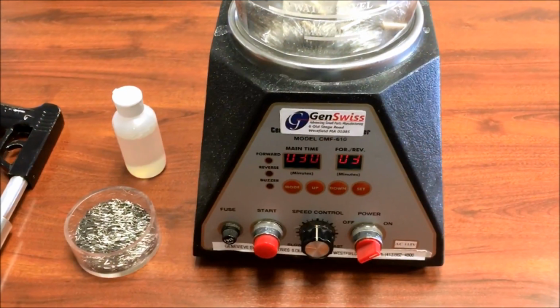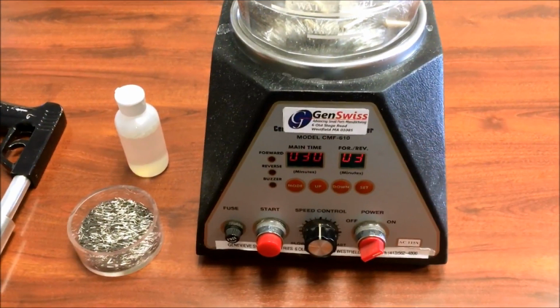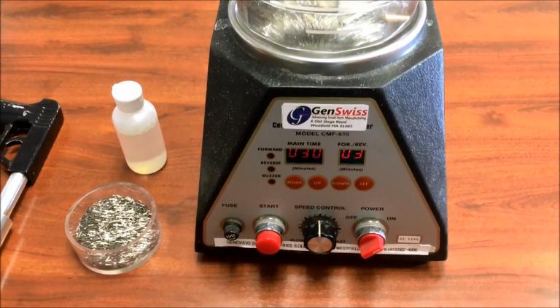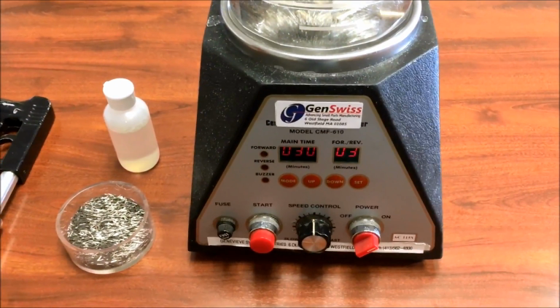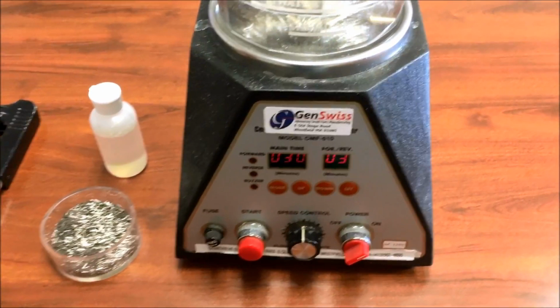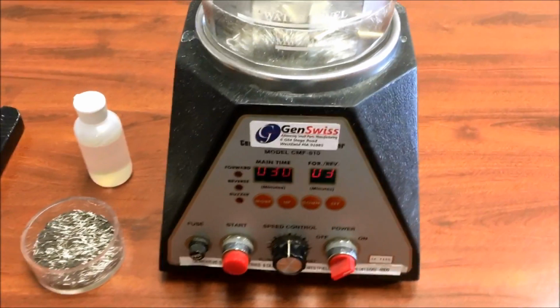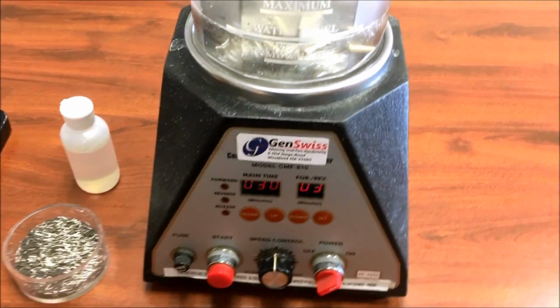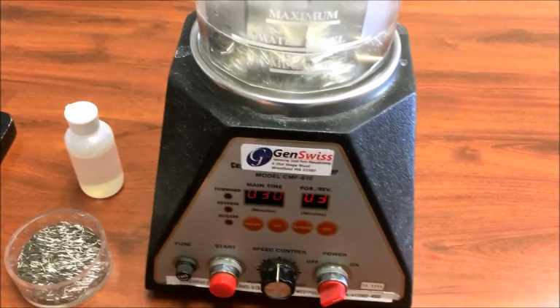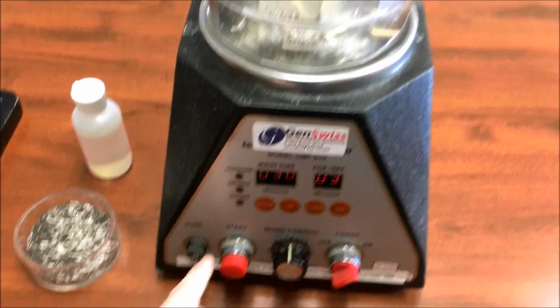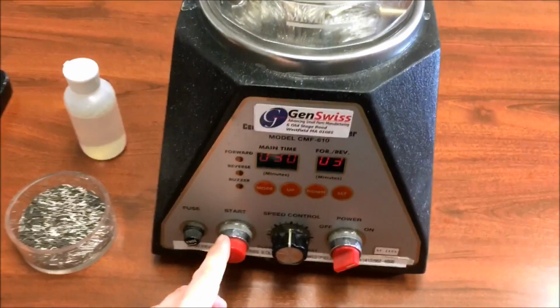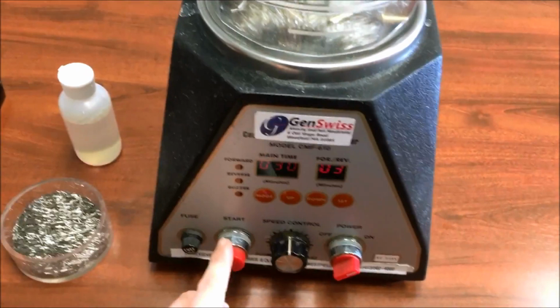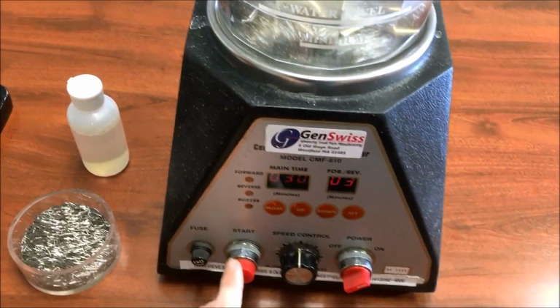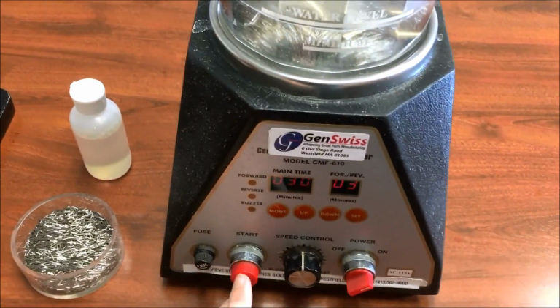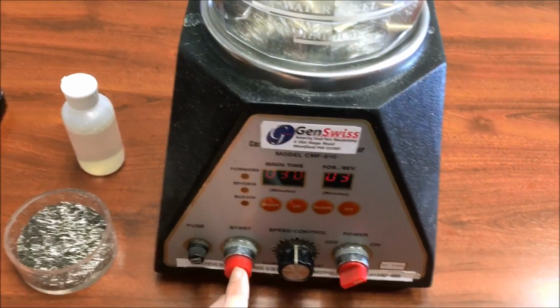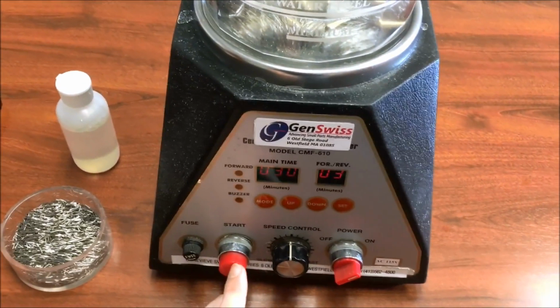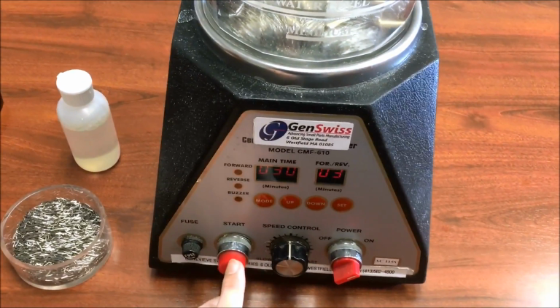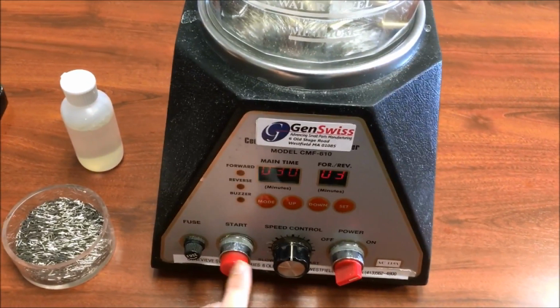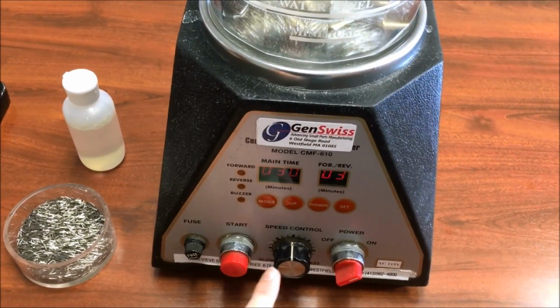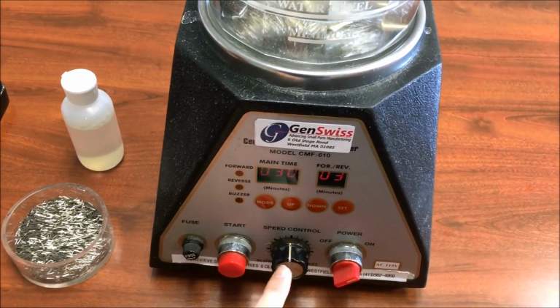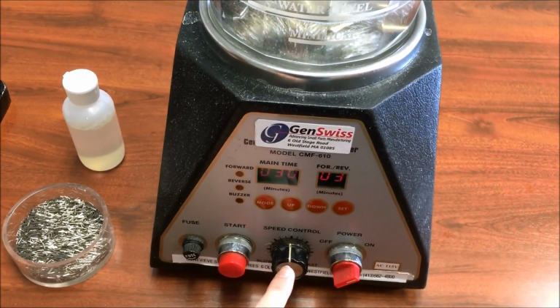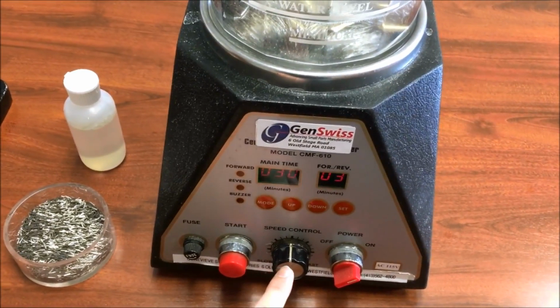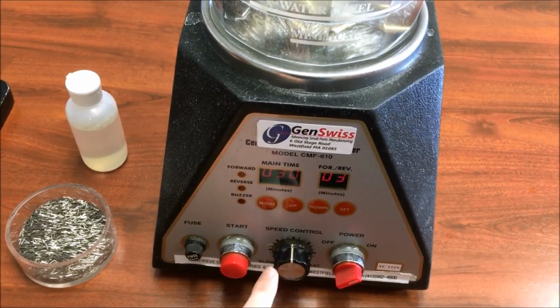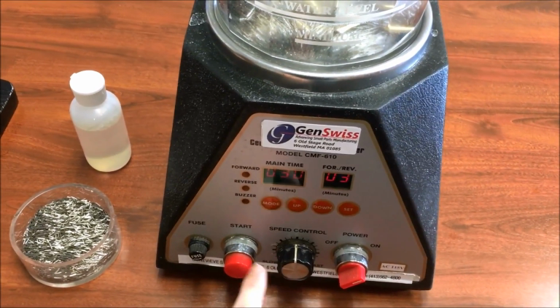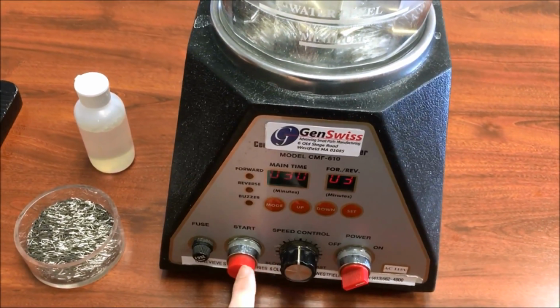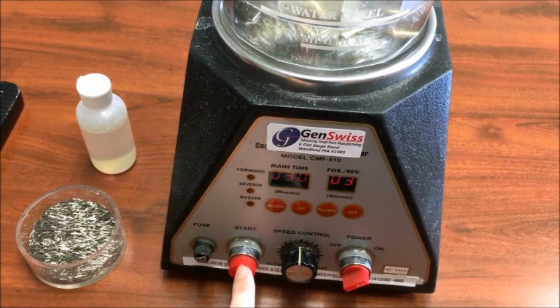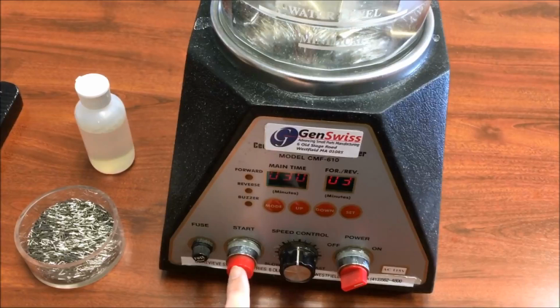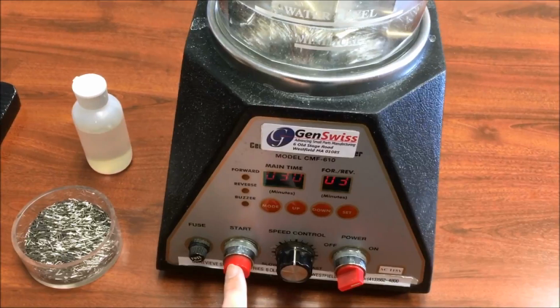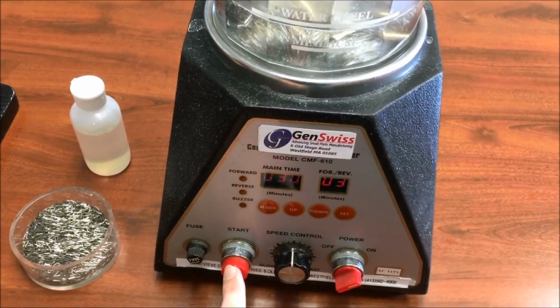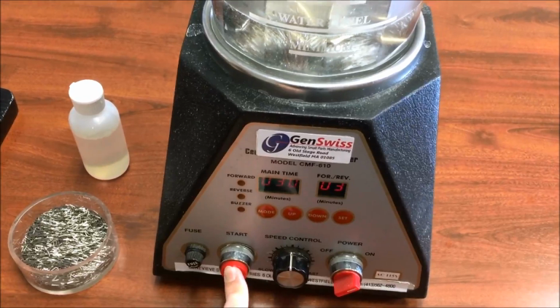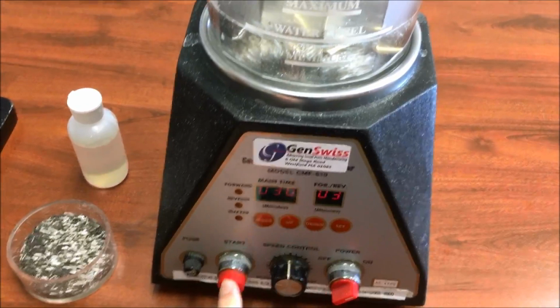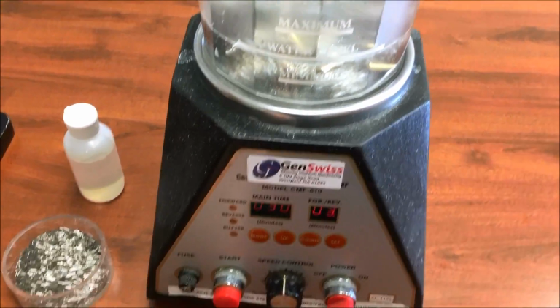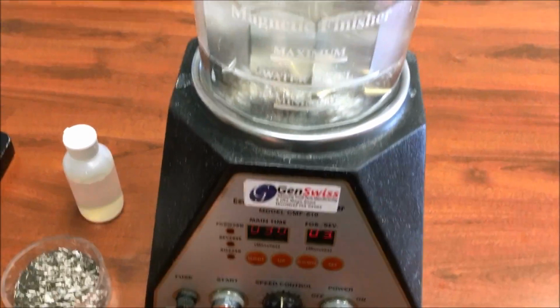Now we're ready to start the cycle. Simply set the speed and press start.